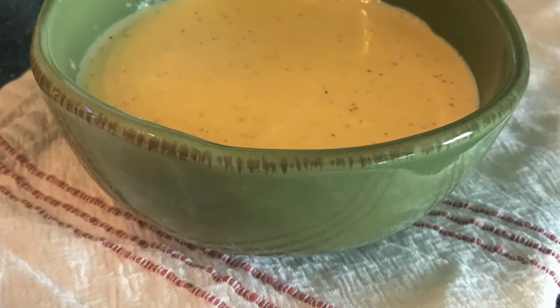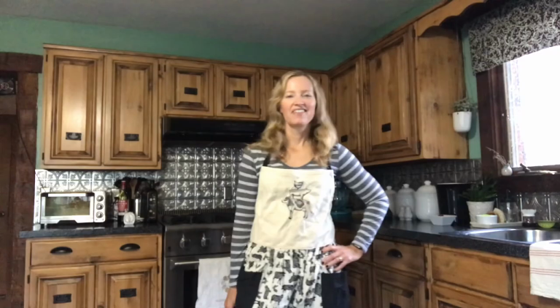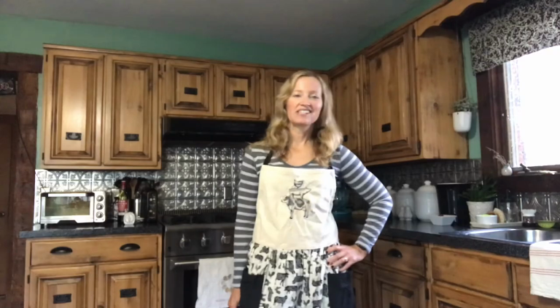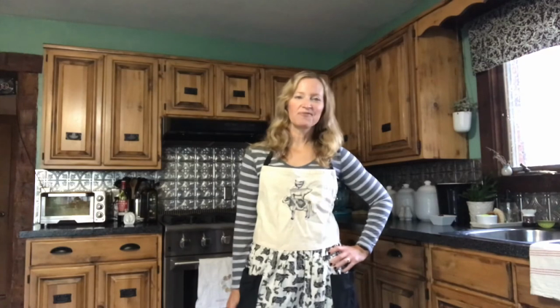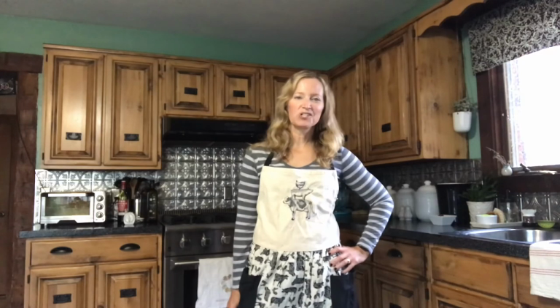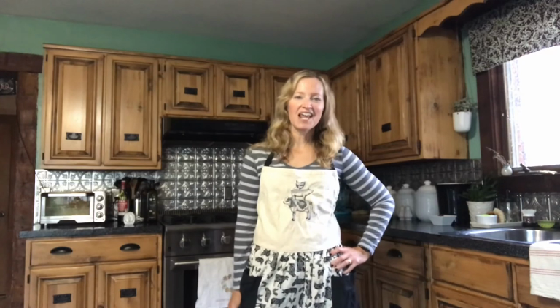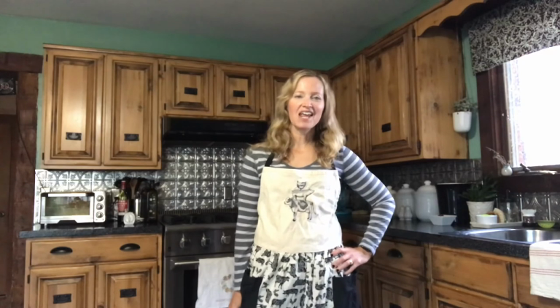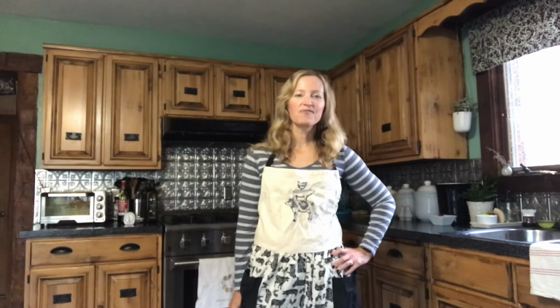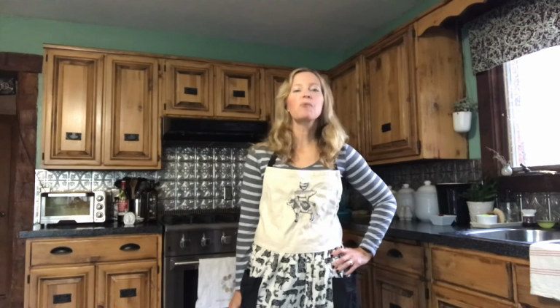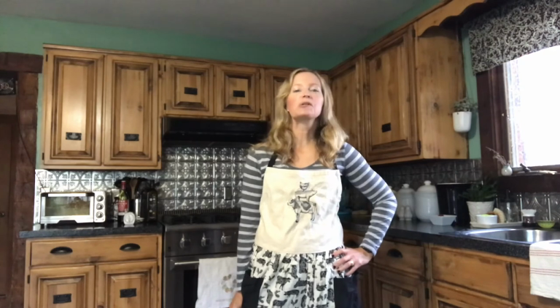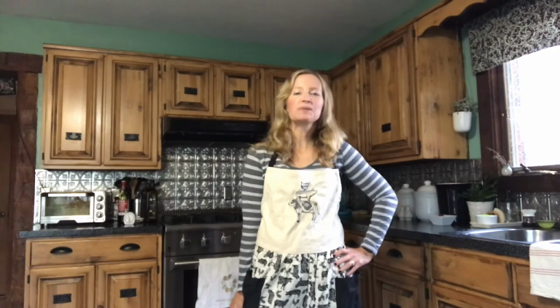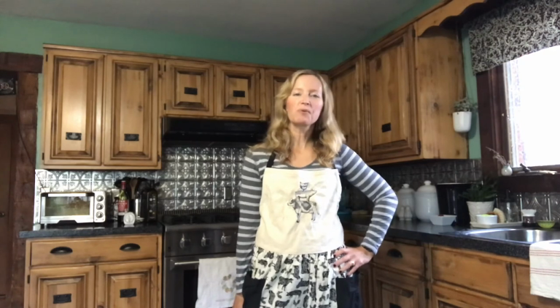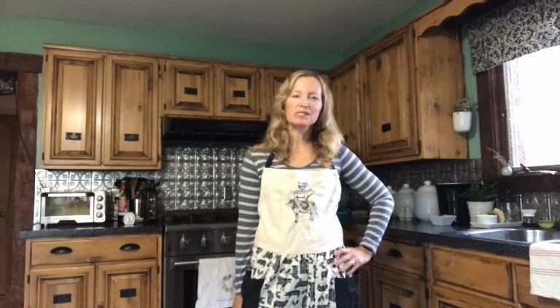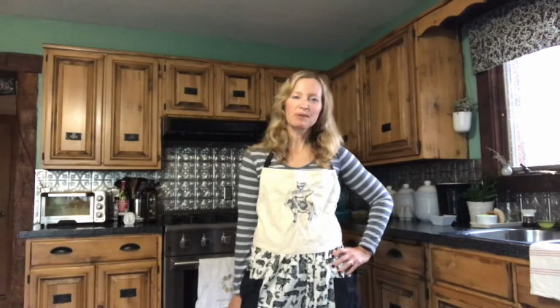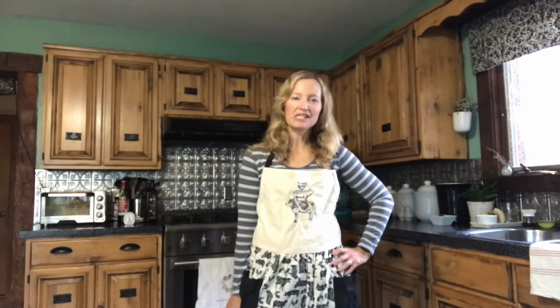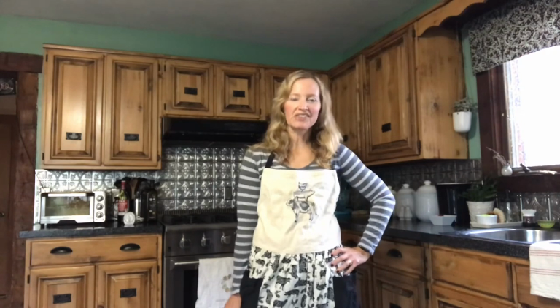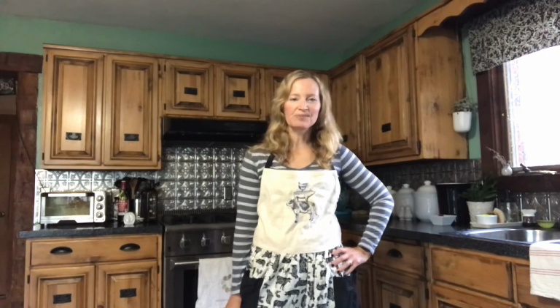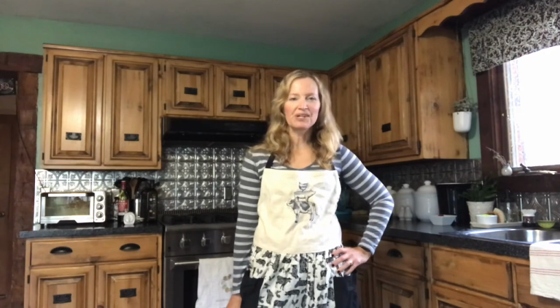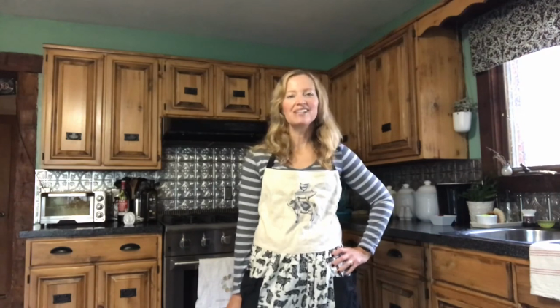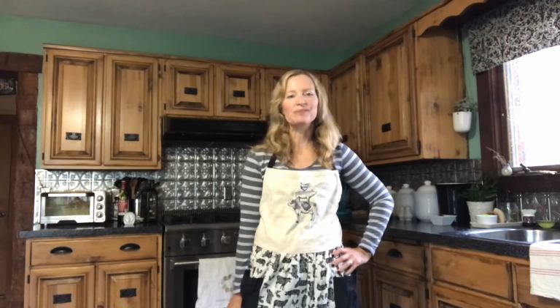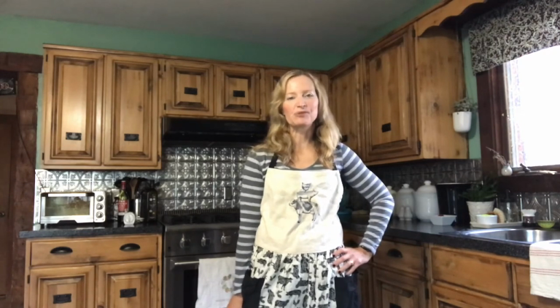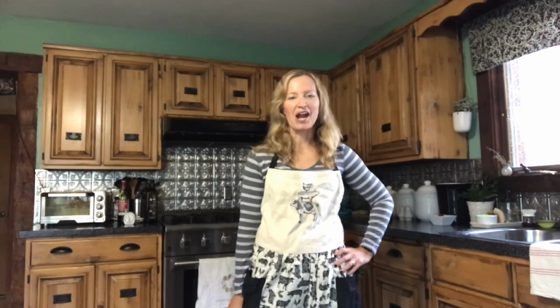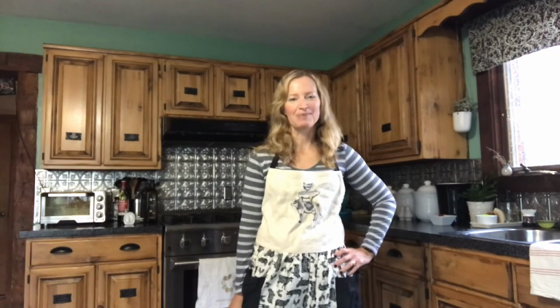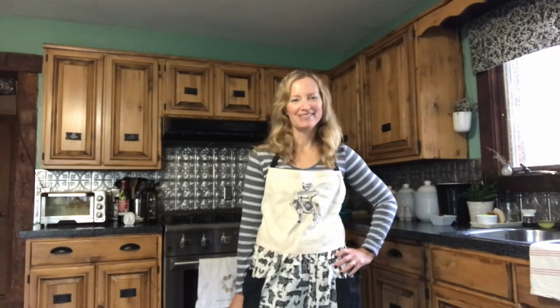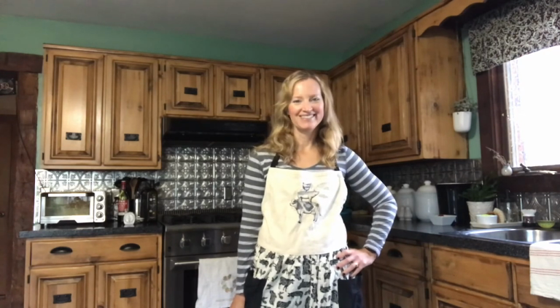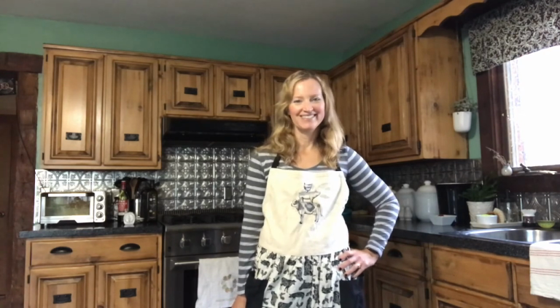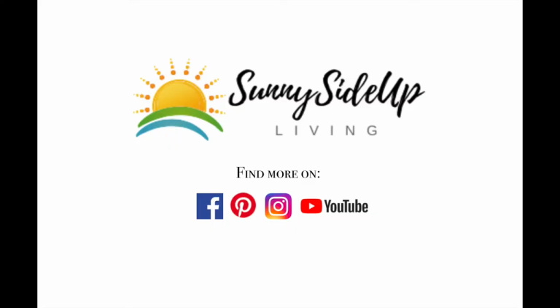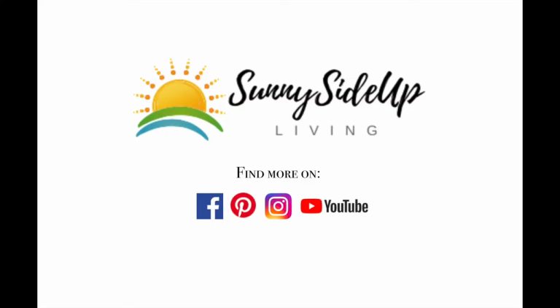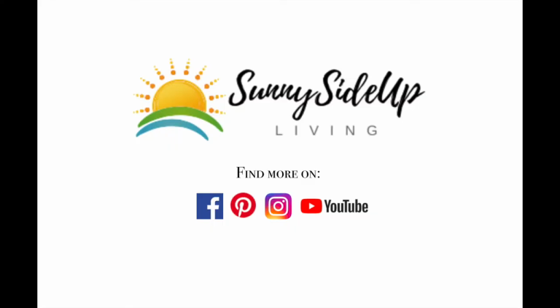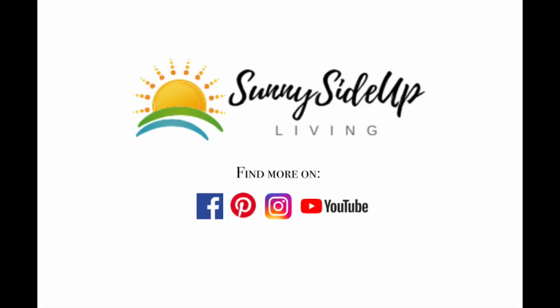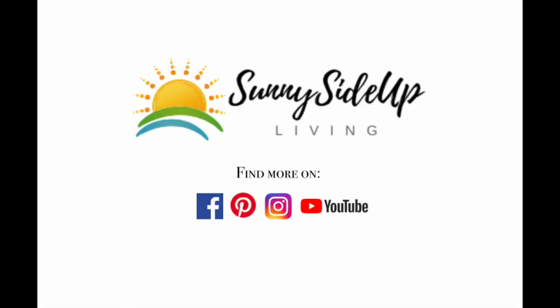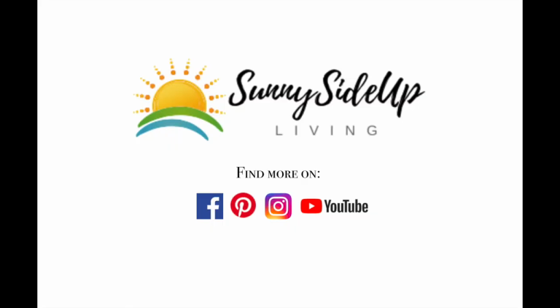That's it for today. For more simple recipes like this one, hit subscribe.